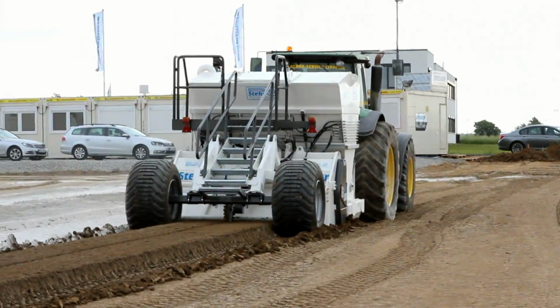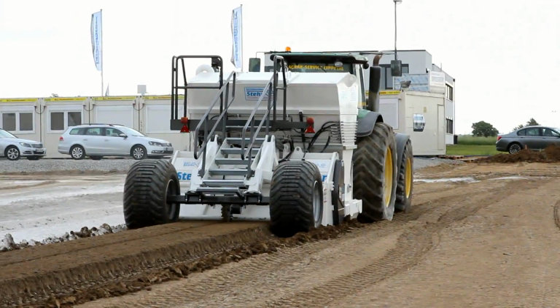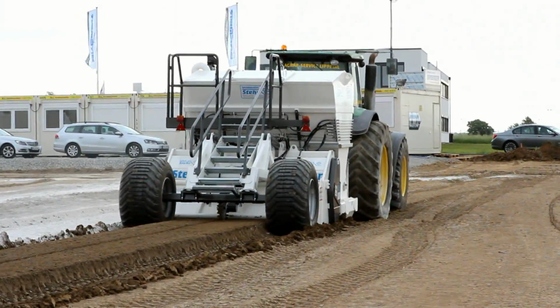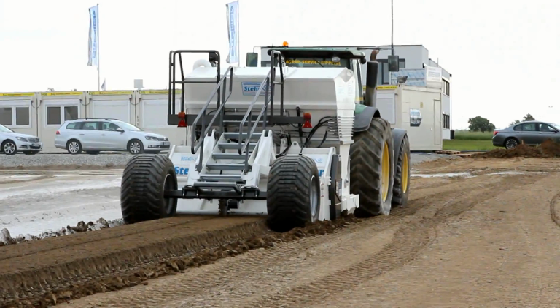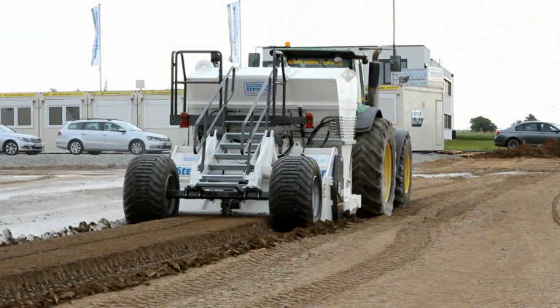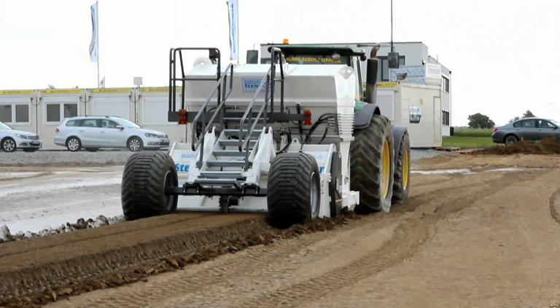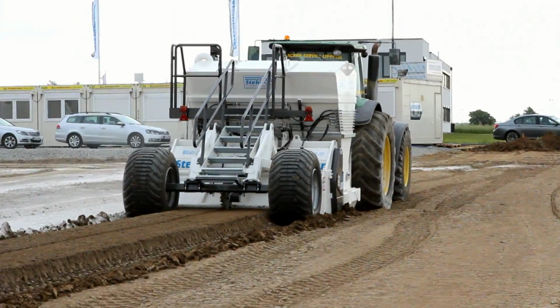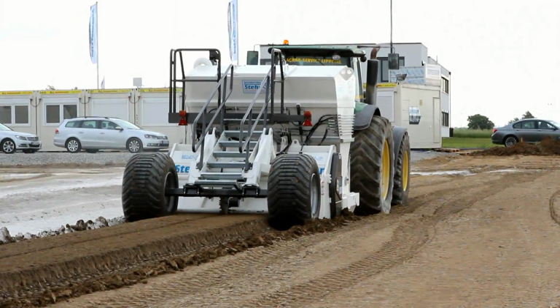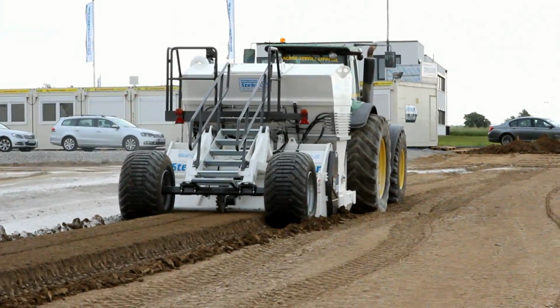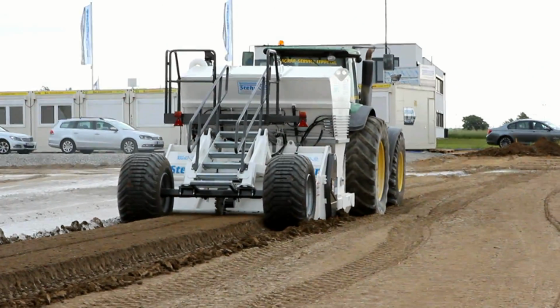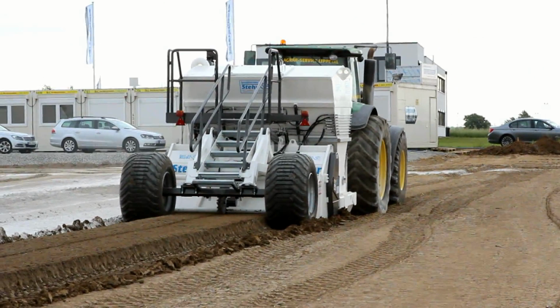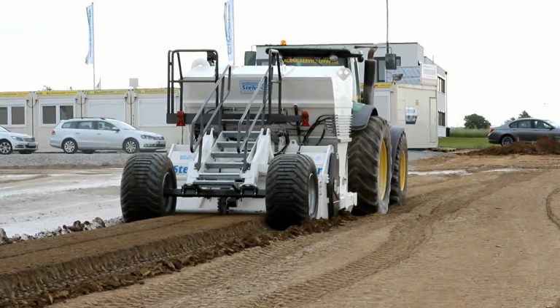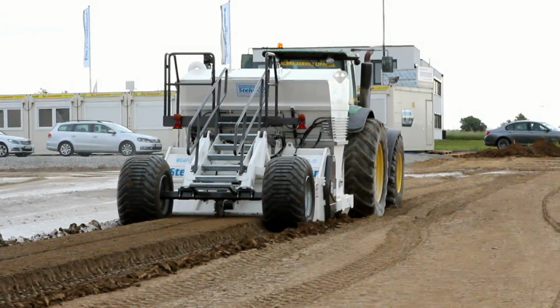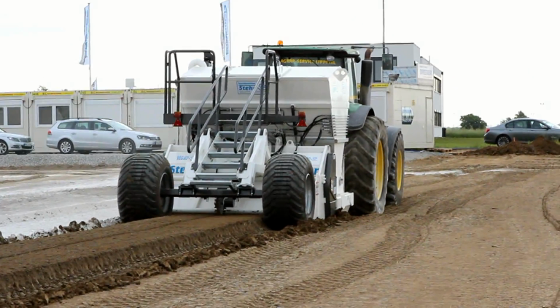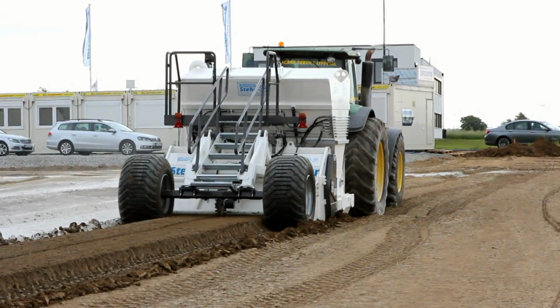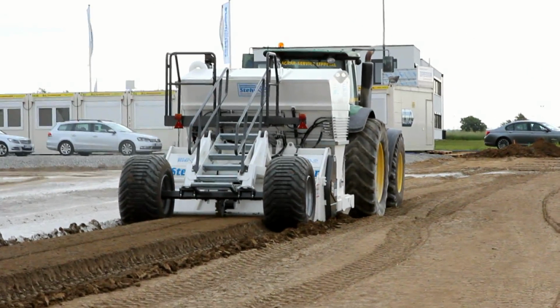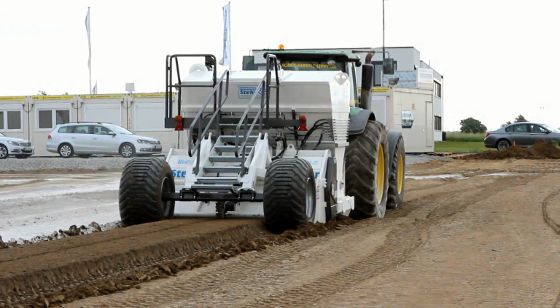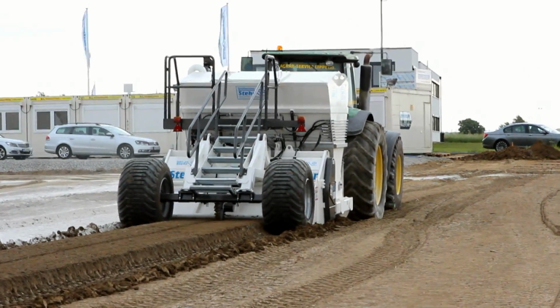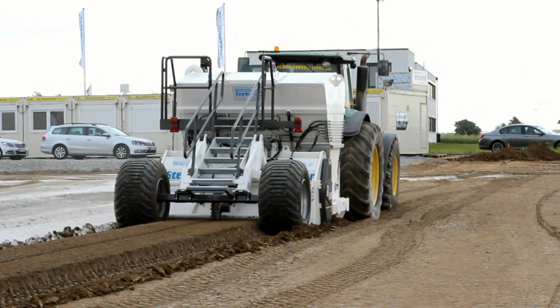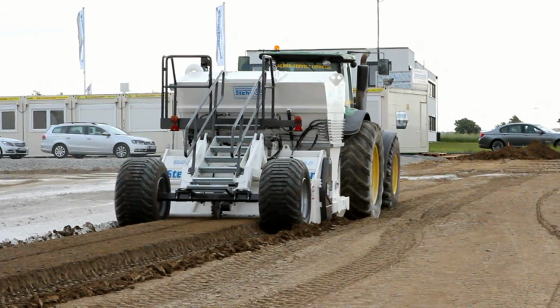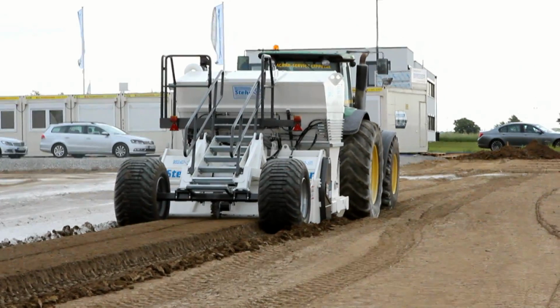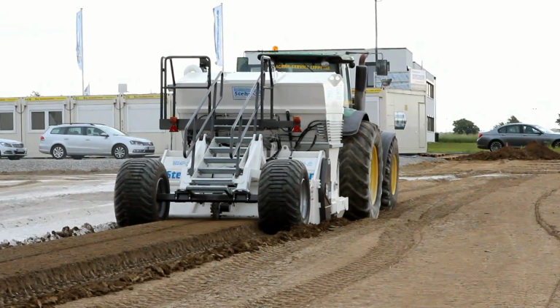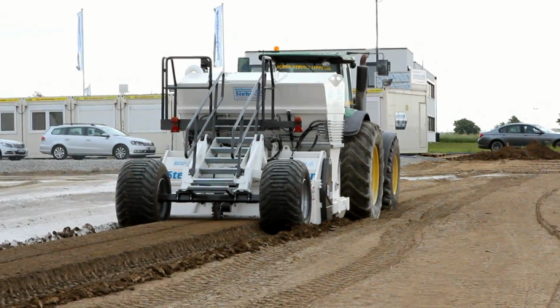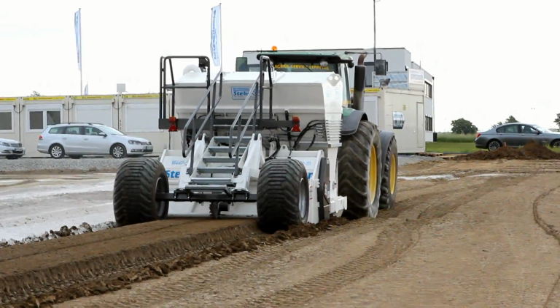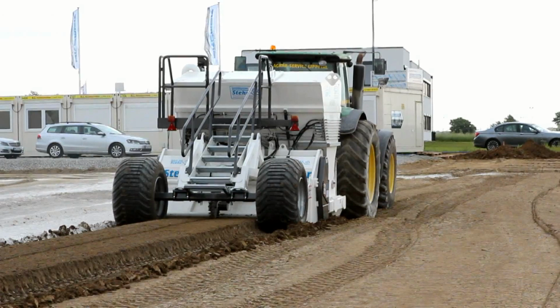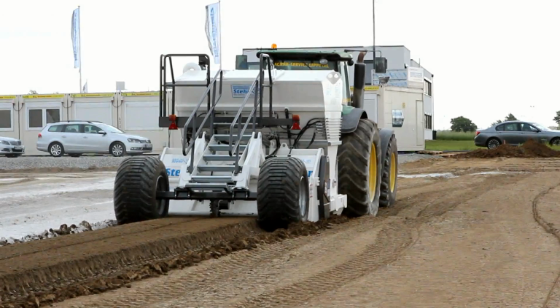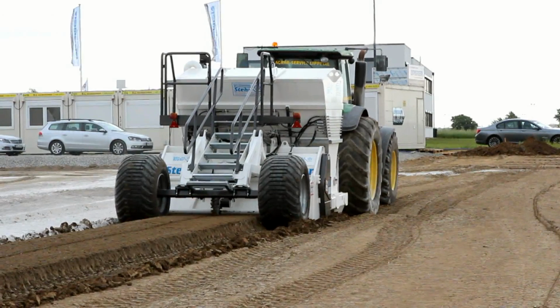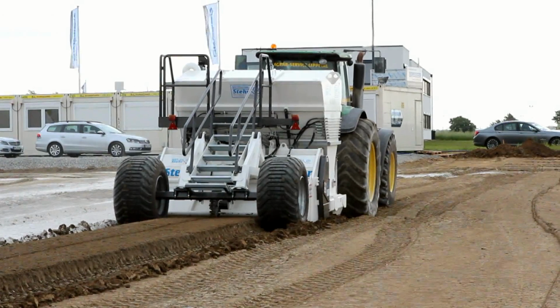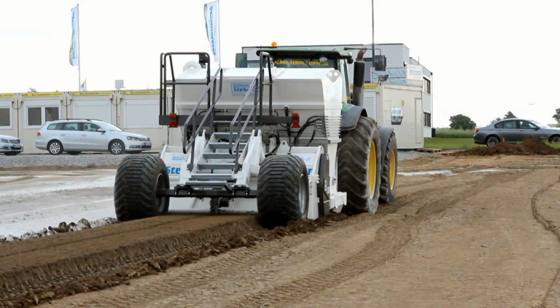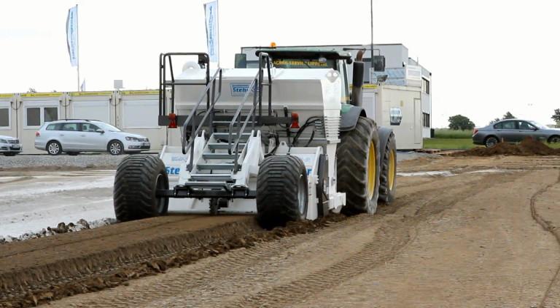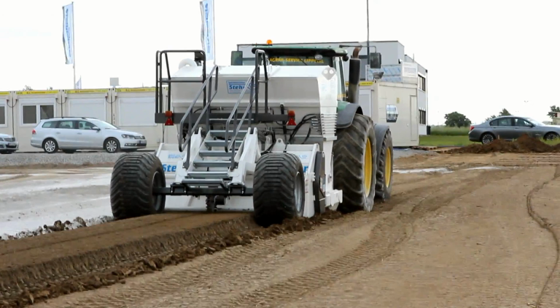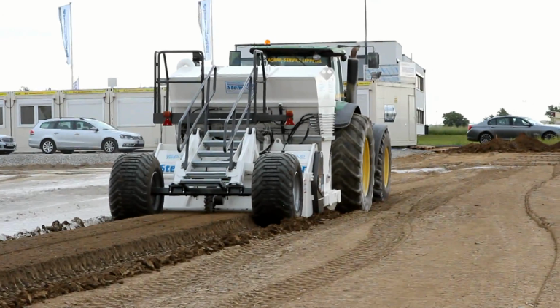Even in a strong wind, as can be seen by the waving flags in the background, no dust at all is created.